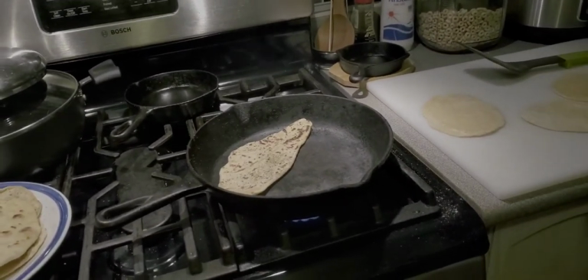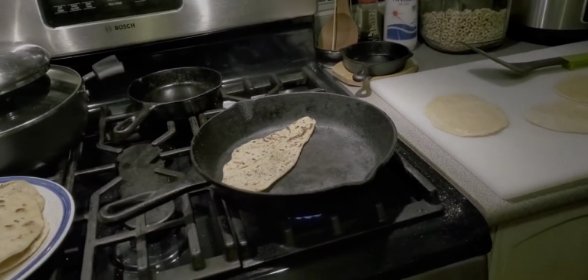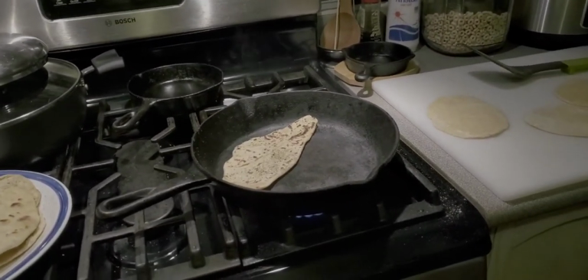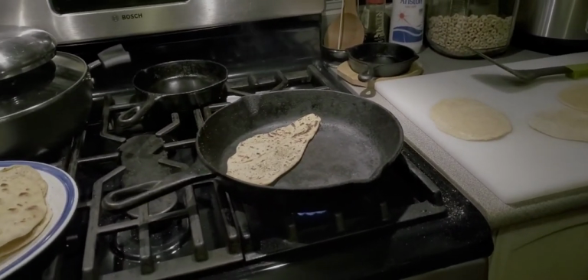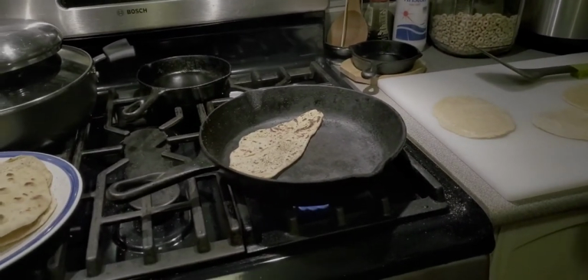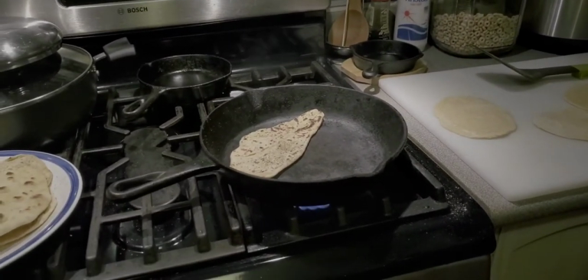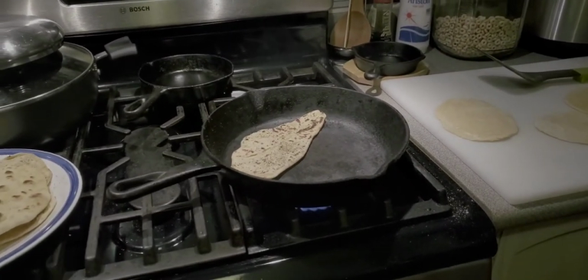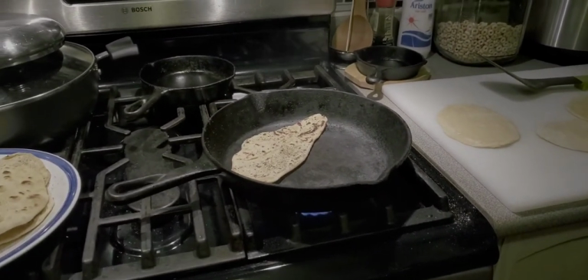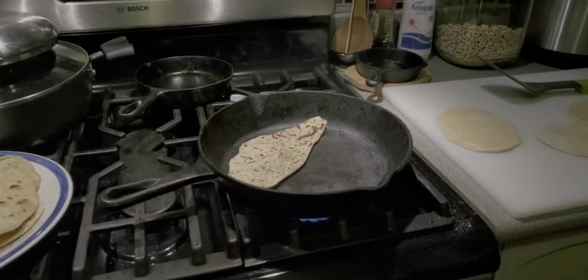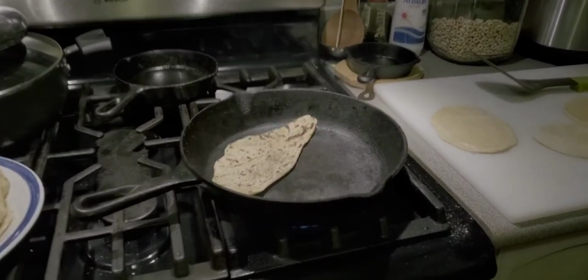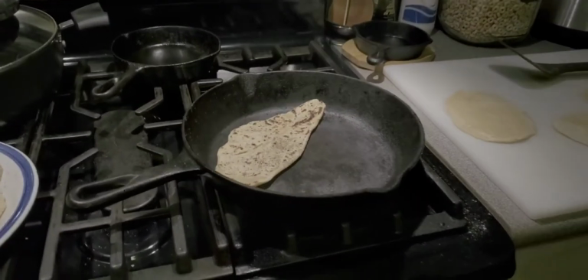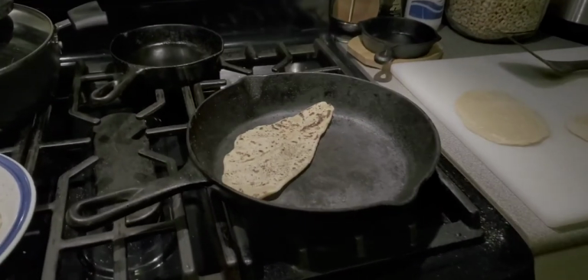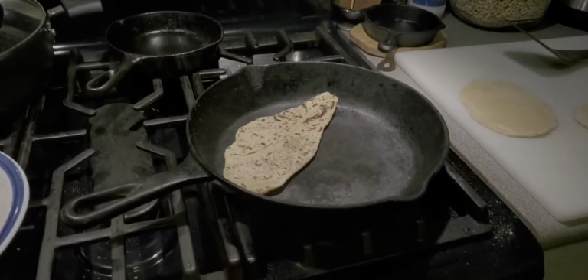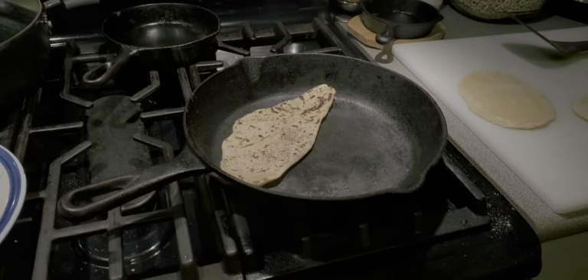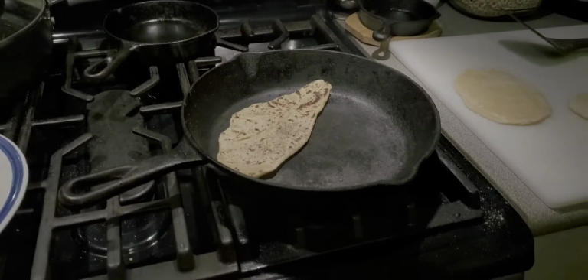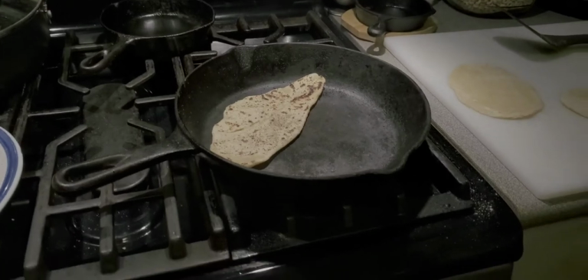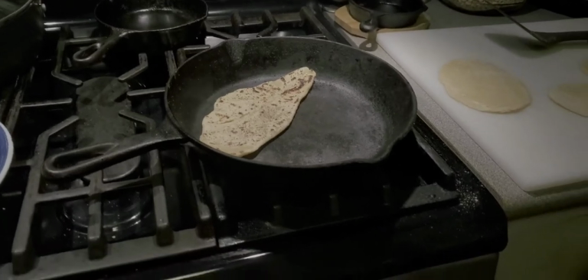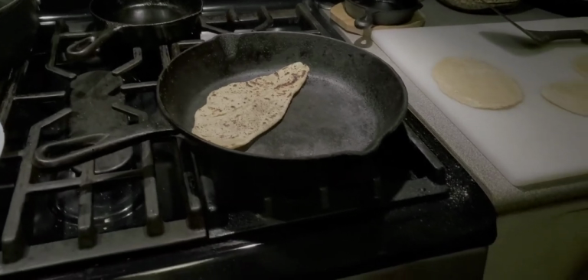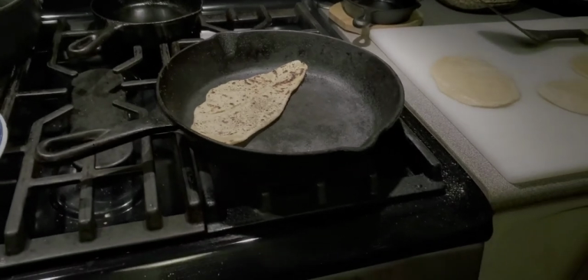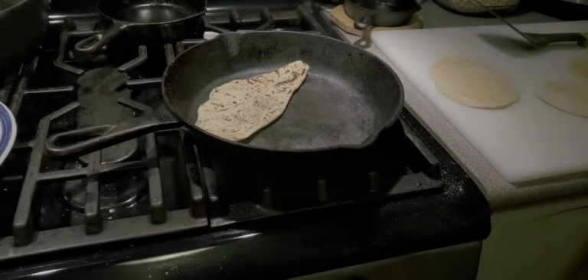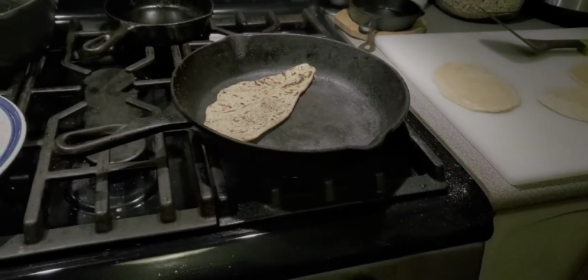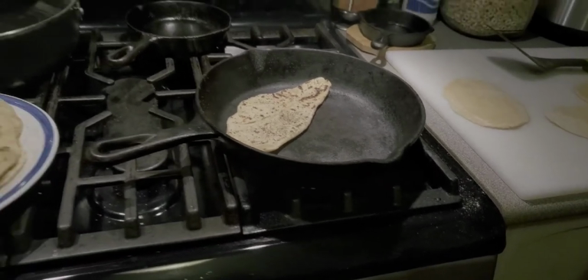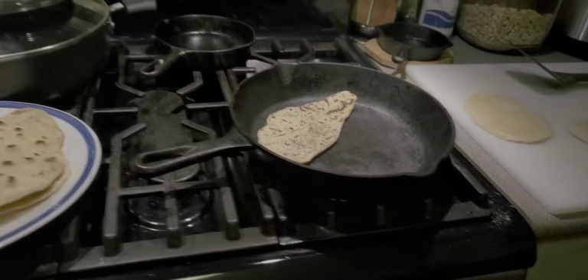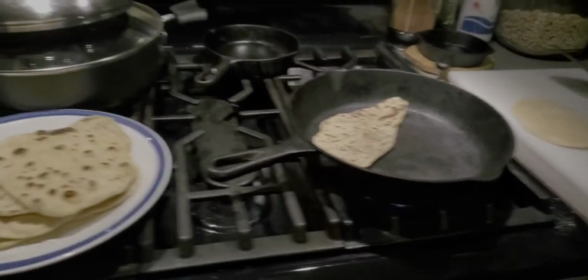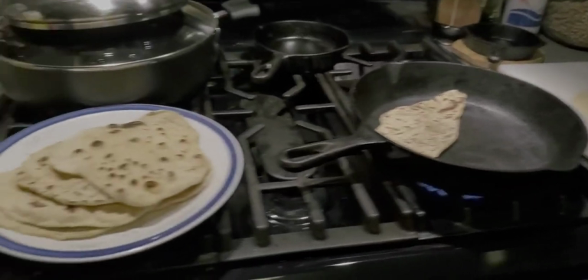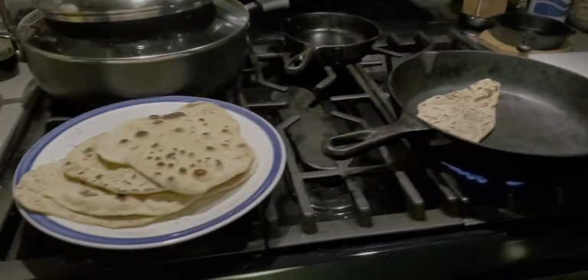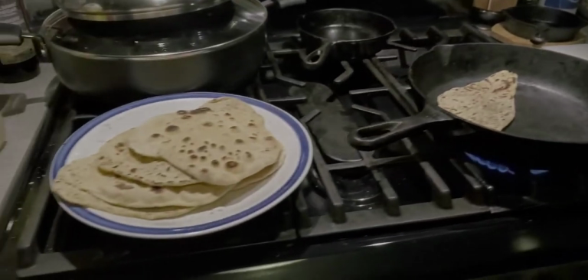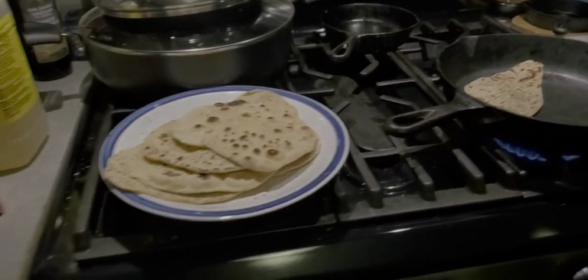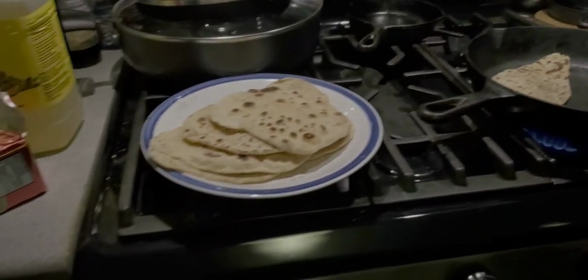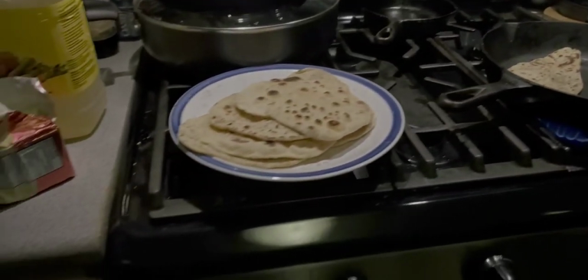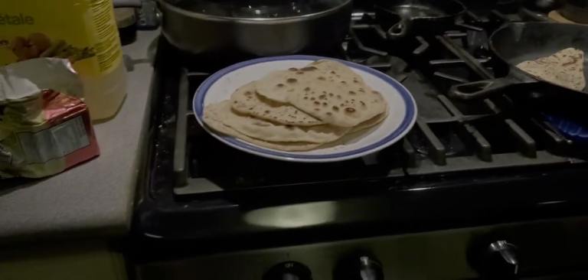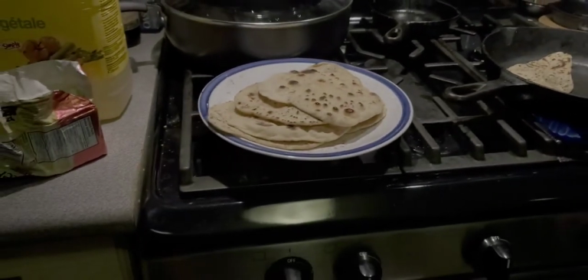After this you have to cure the cast iron. No, cure it.